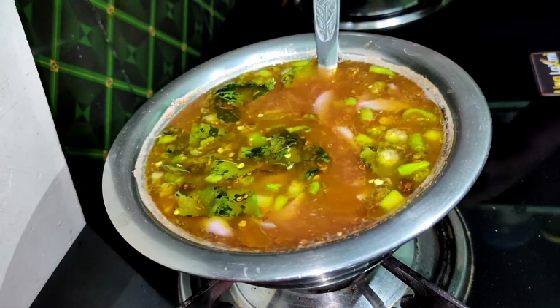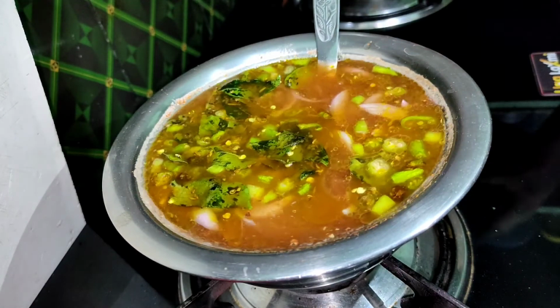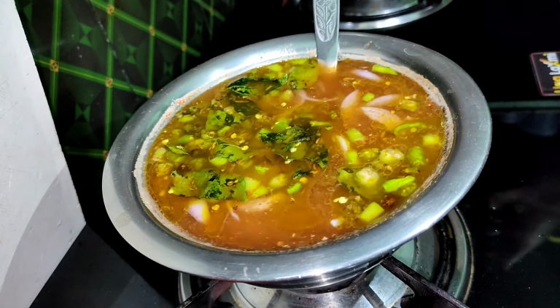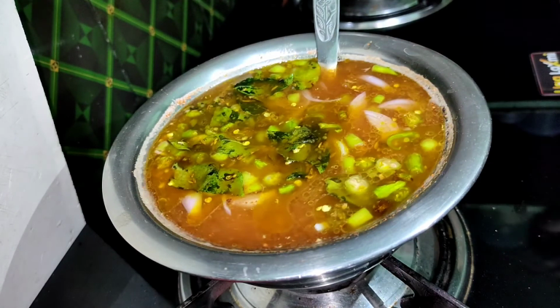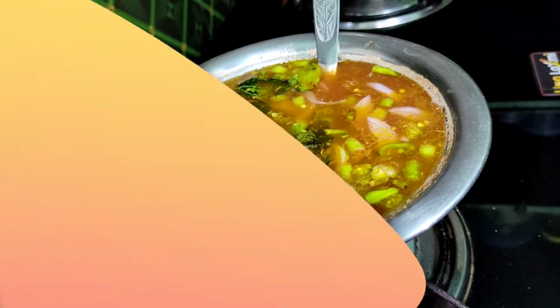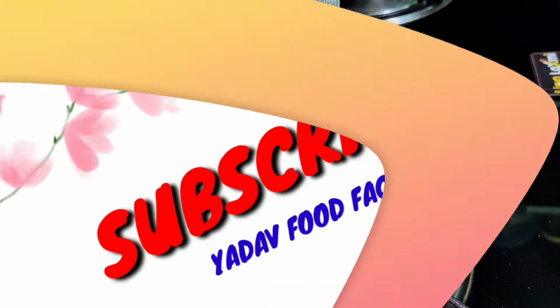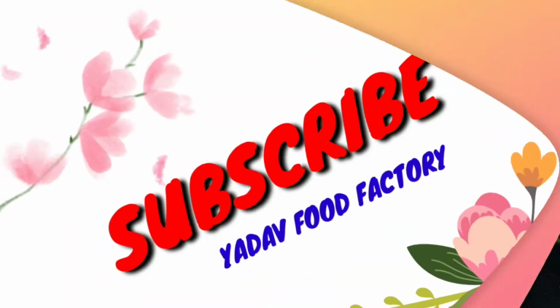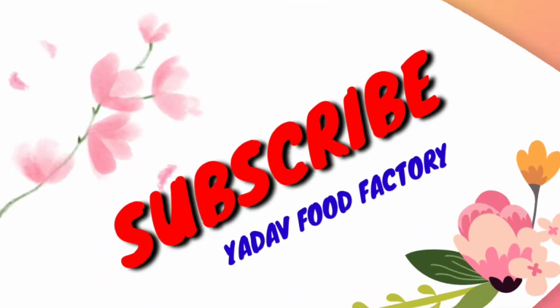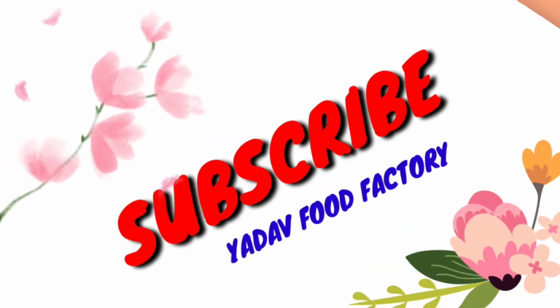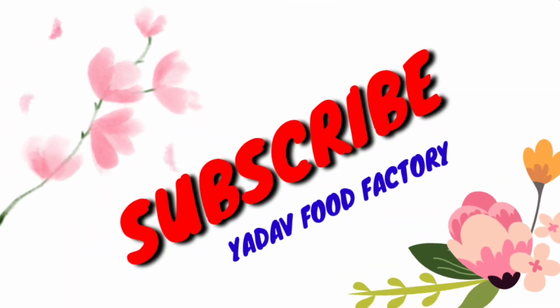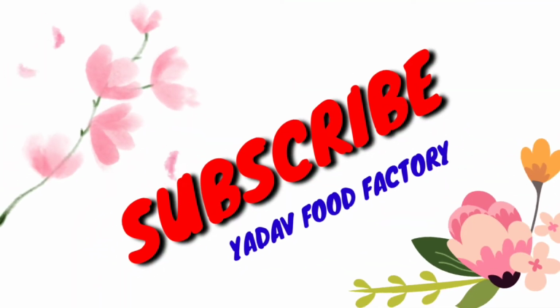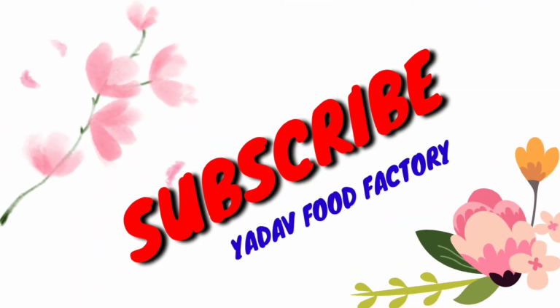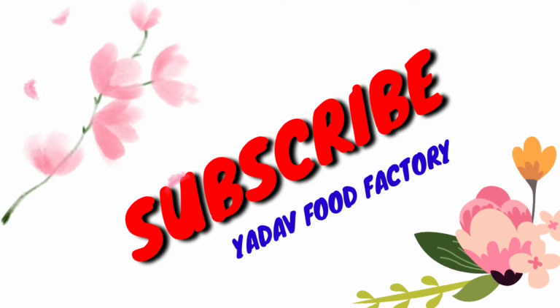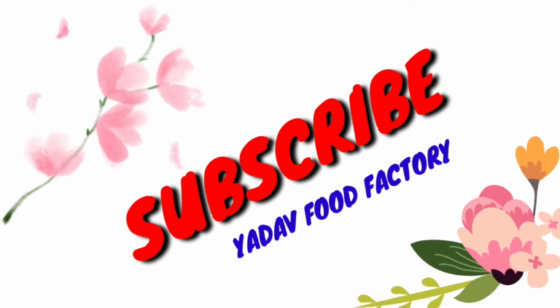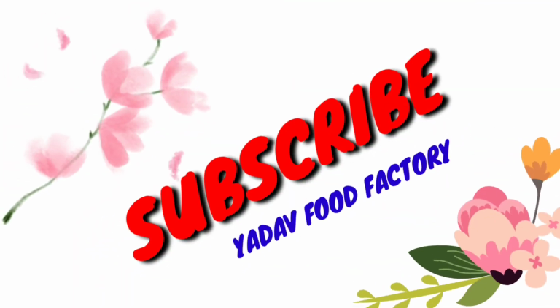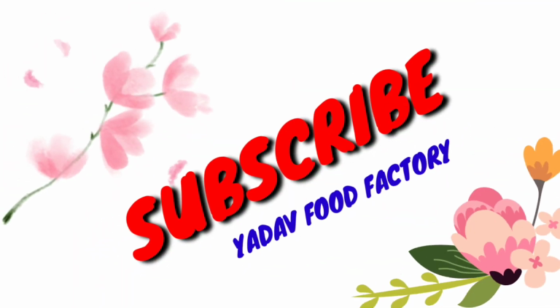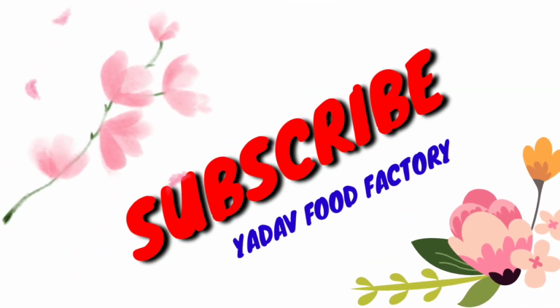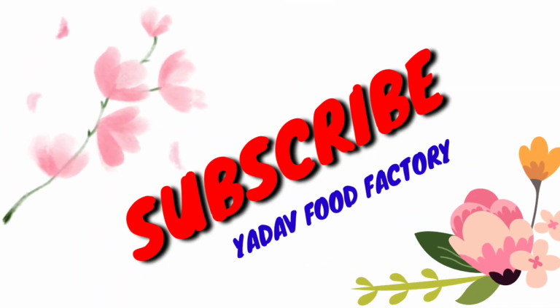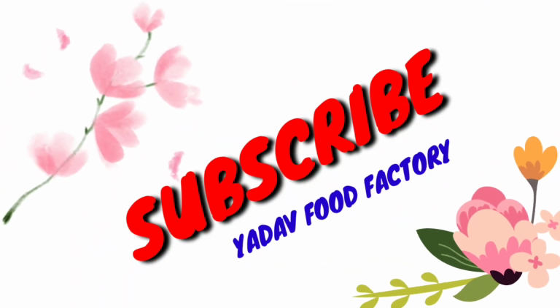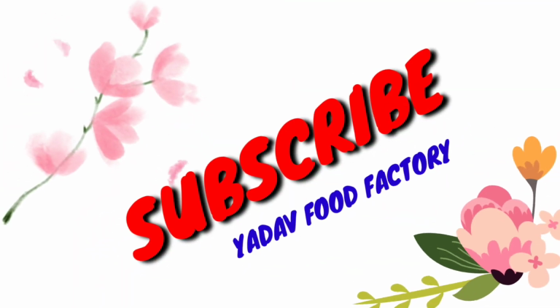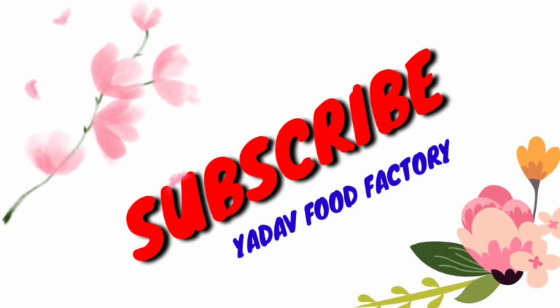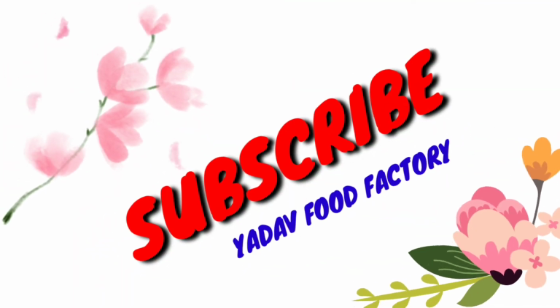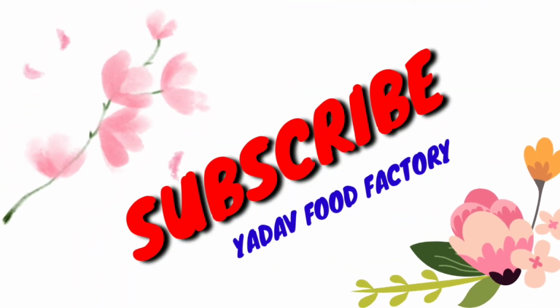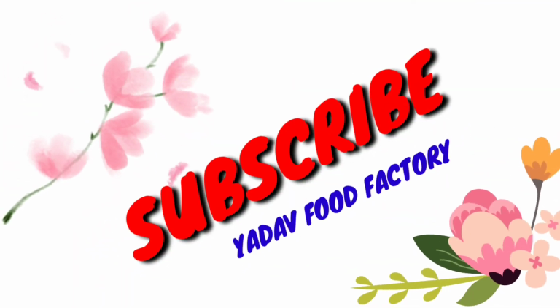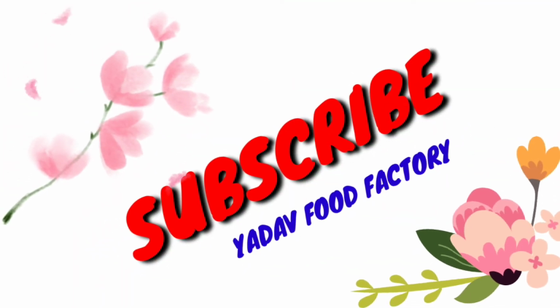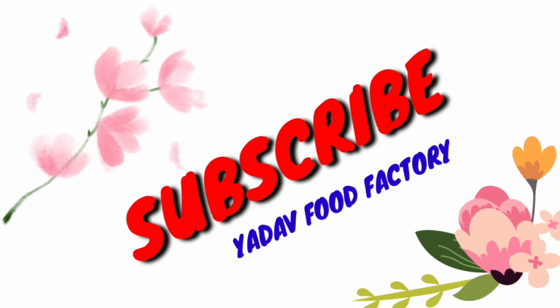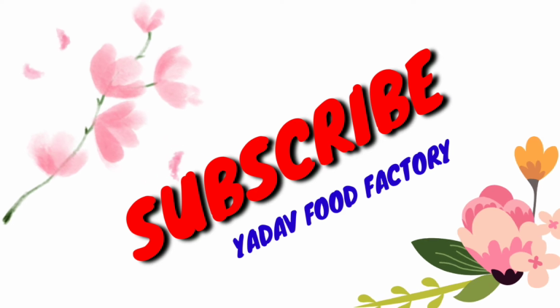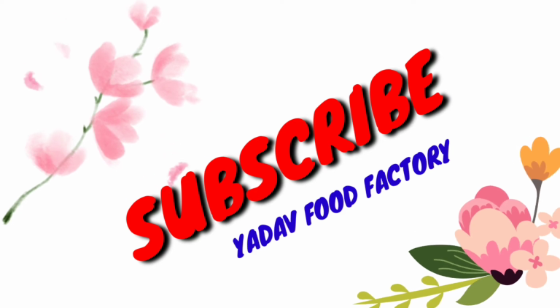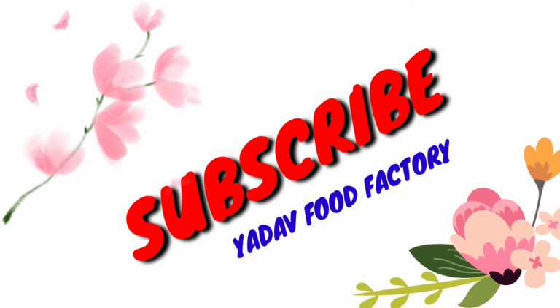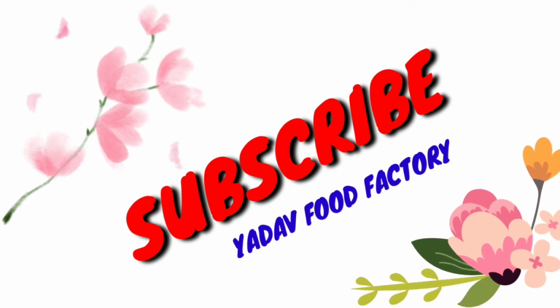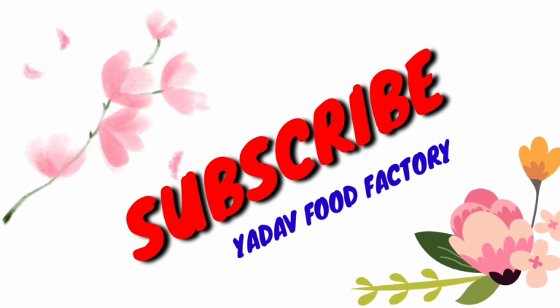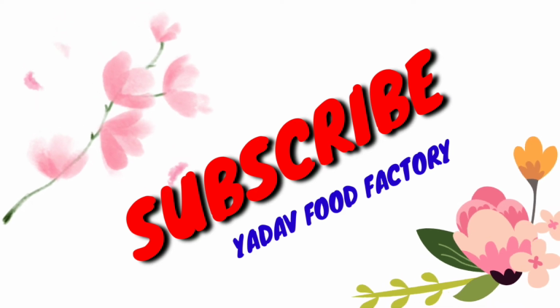Please like, share, and subscribe. Bye! Love you all.